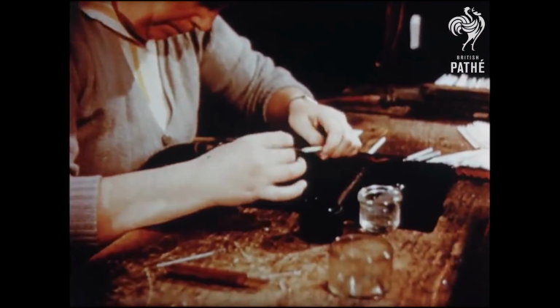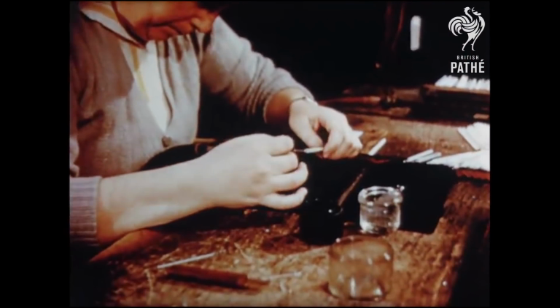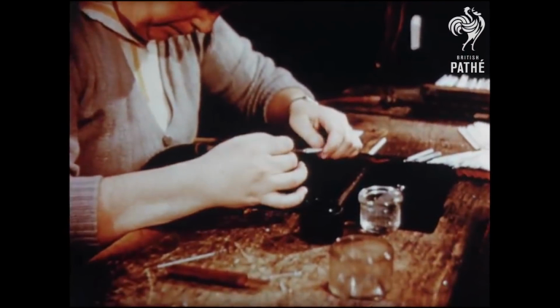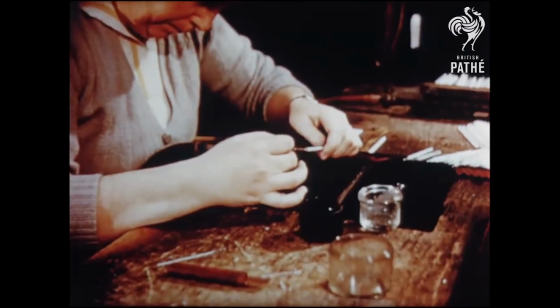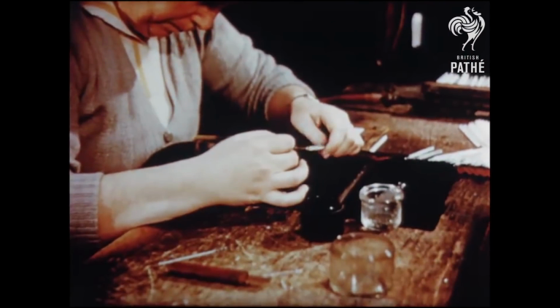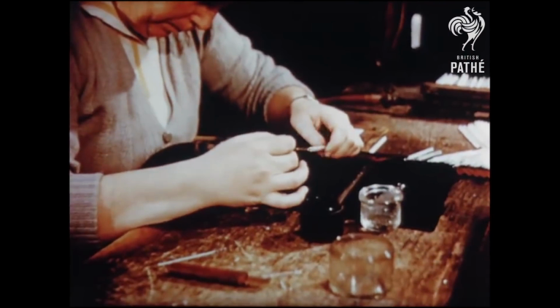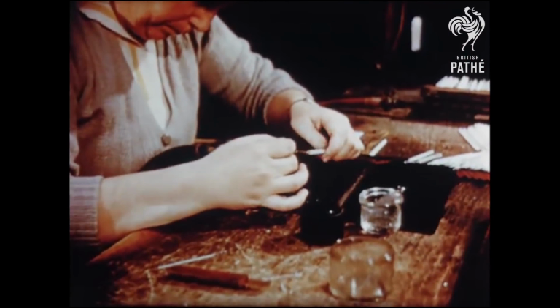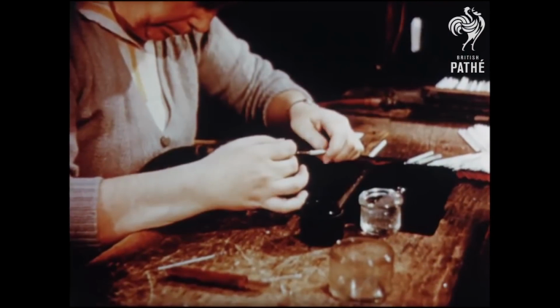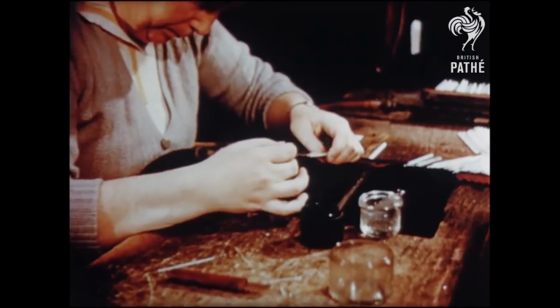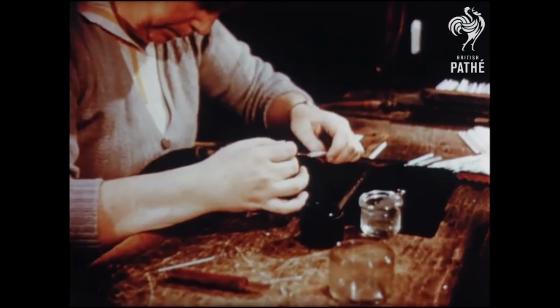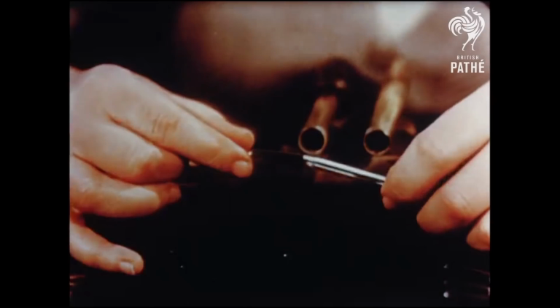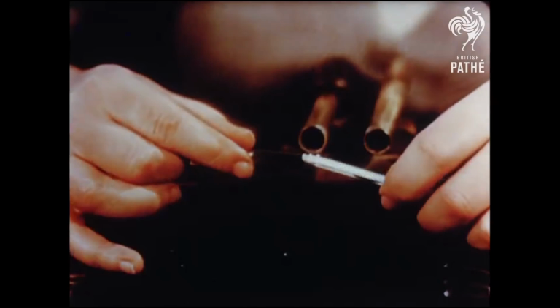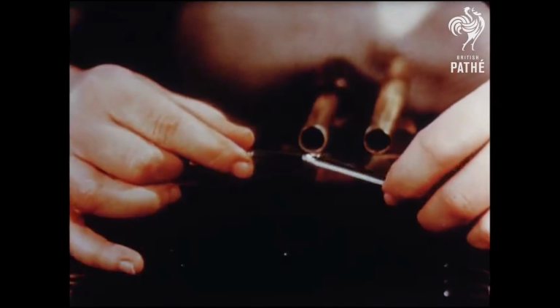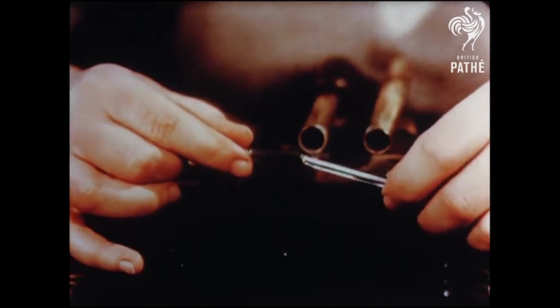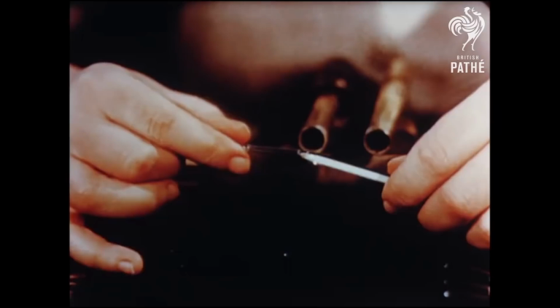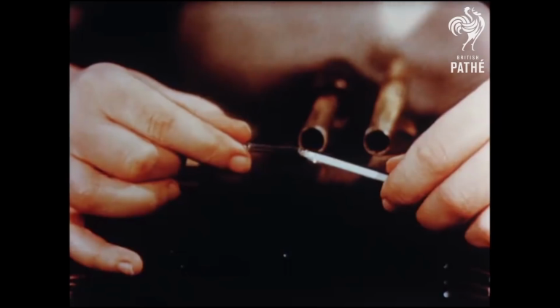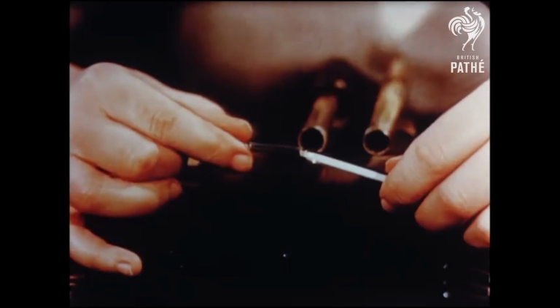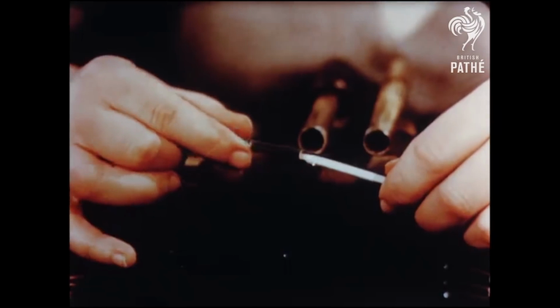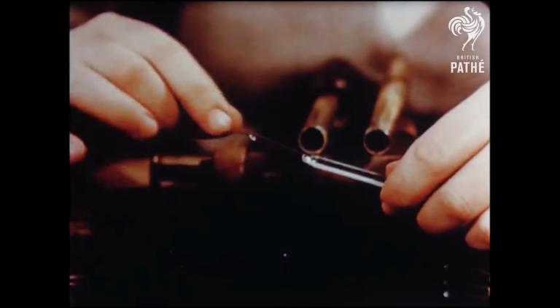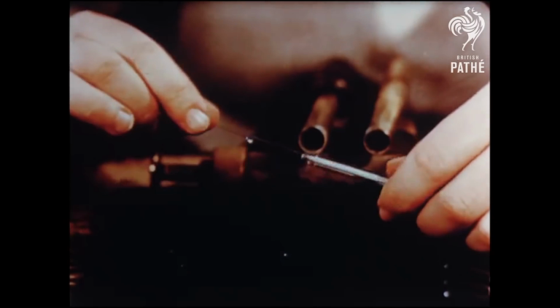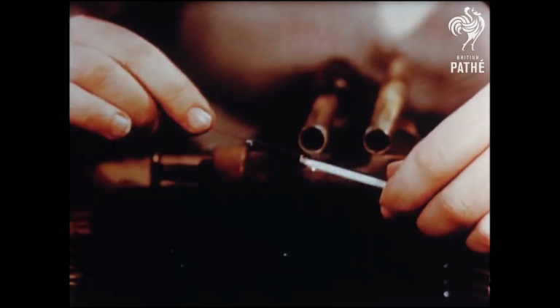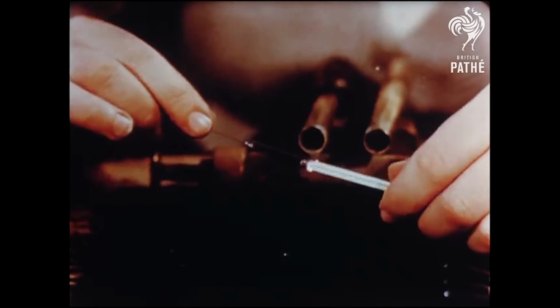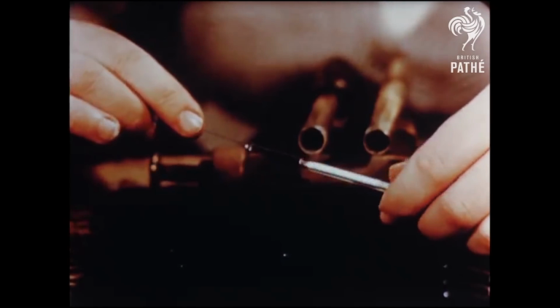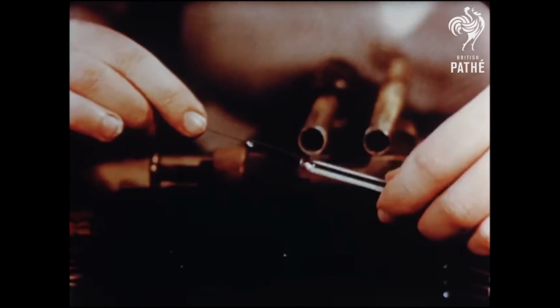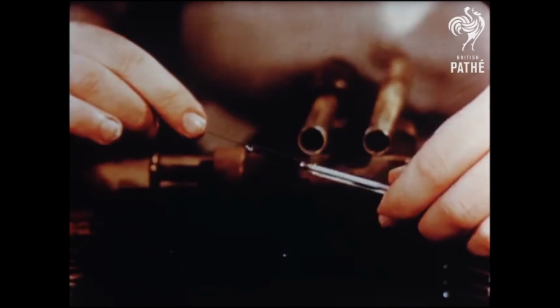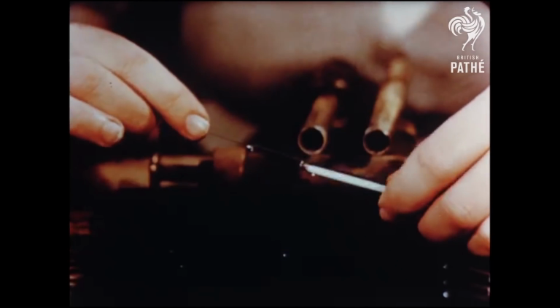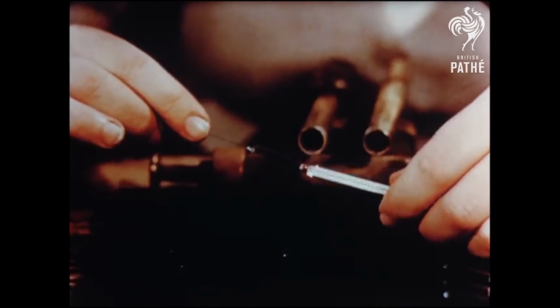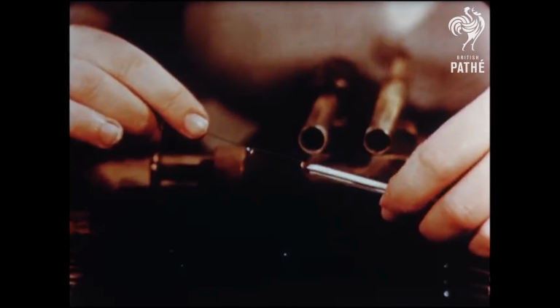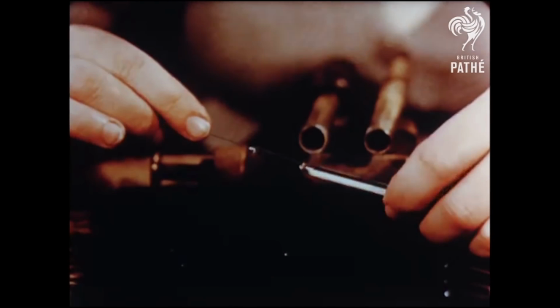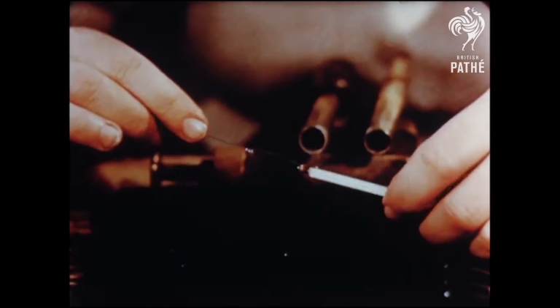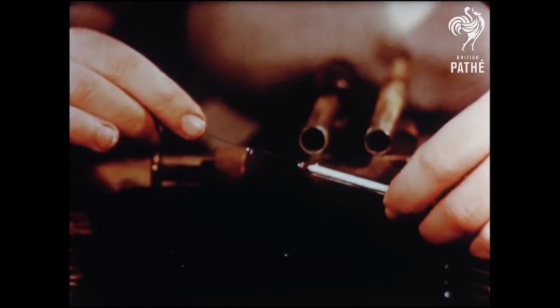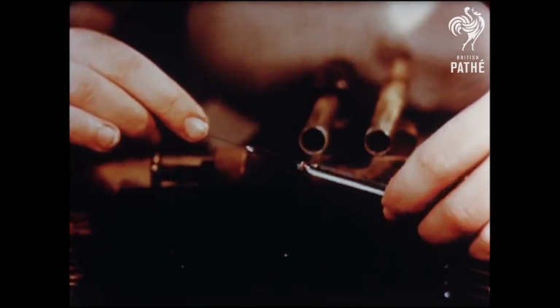Thermometer making has become an important industry in Britain, some three and a half million being produced every year, counting clinical thermometers alone.